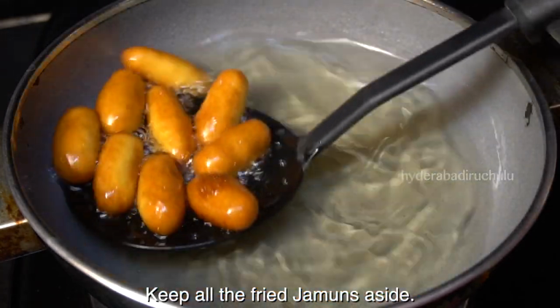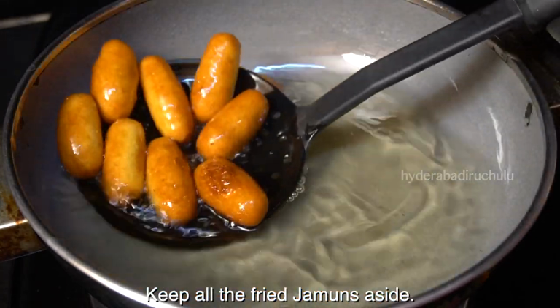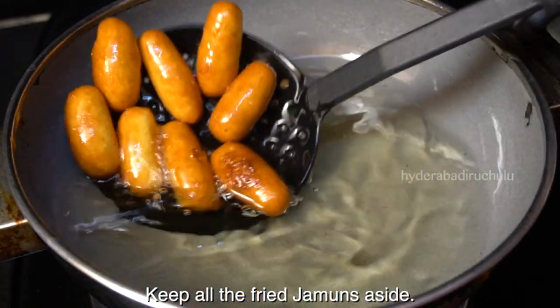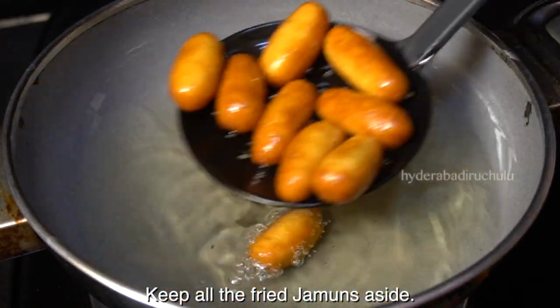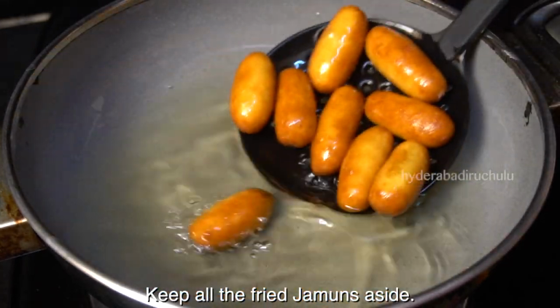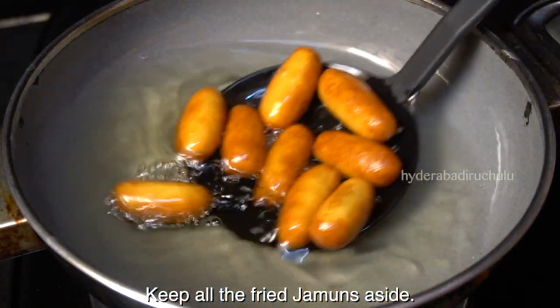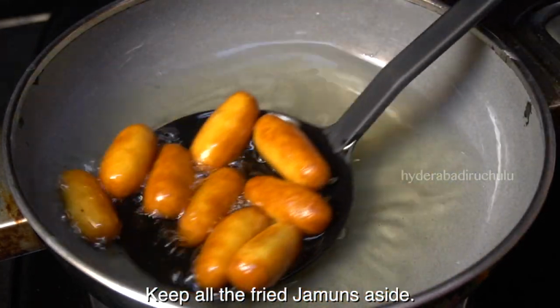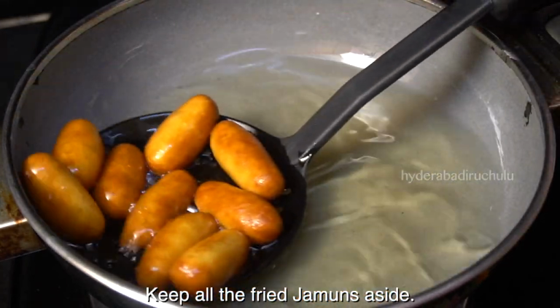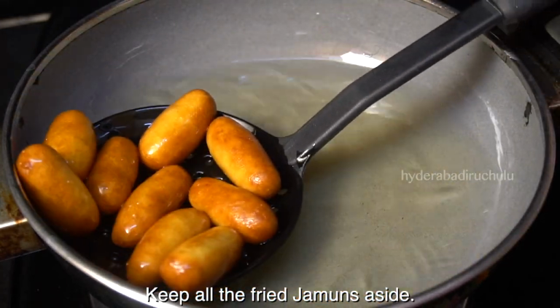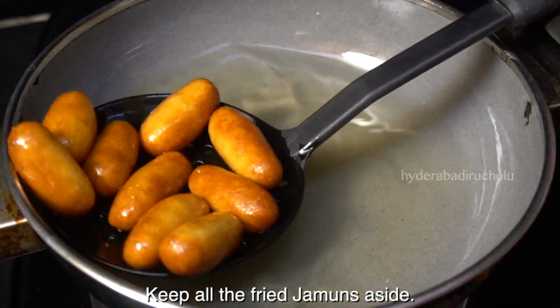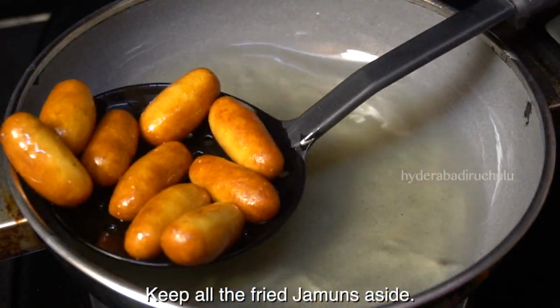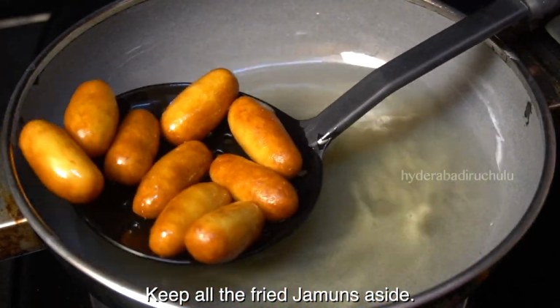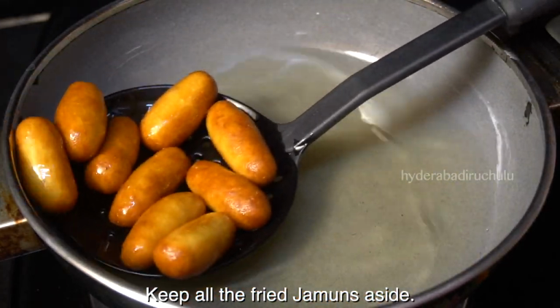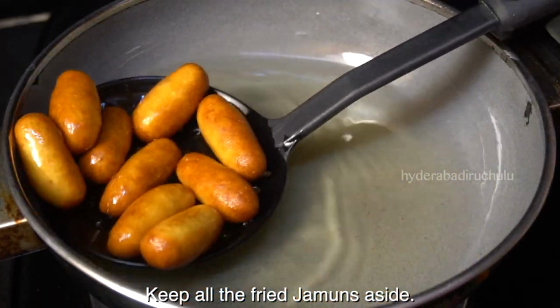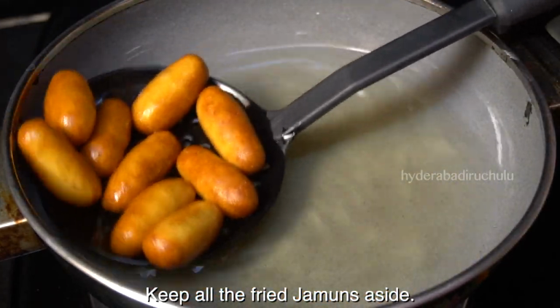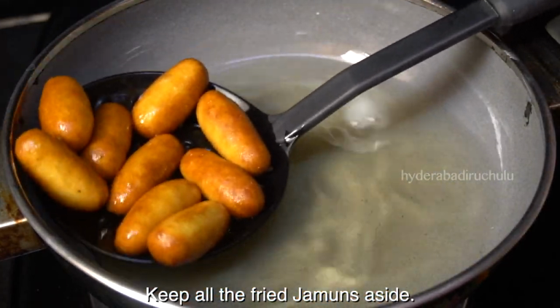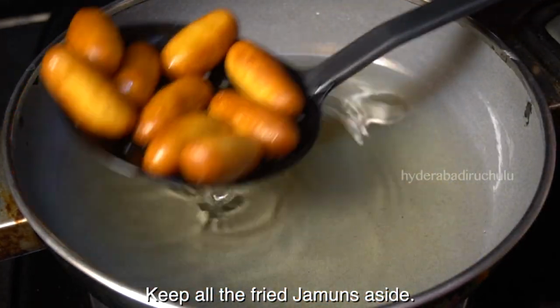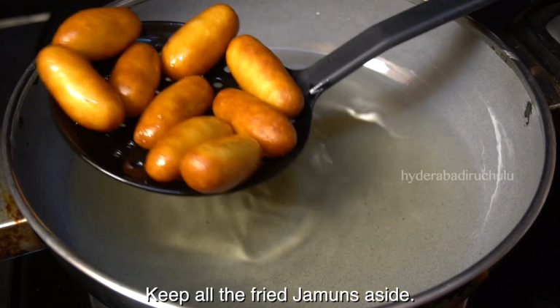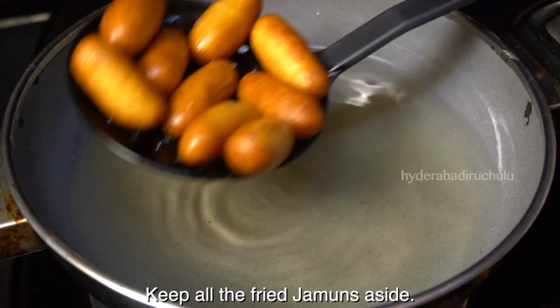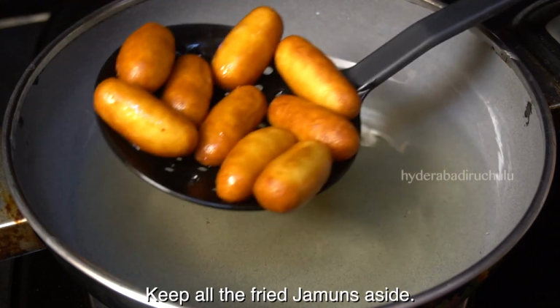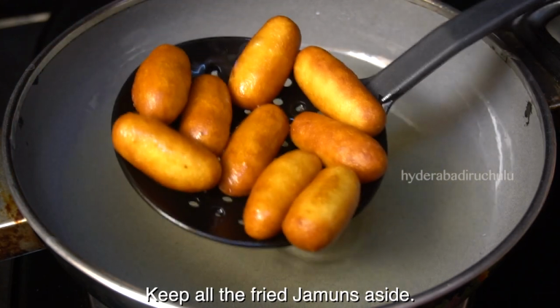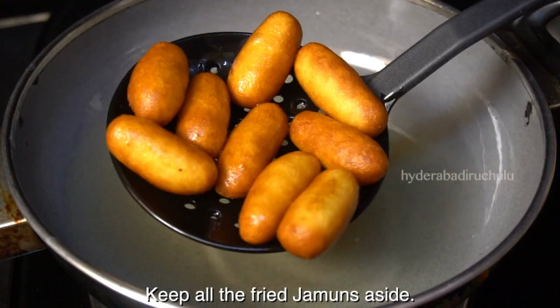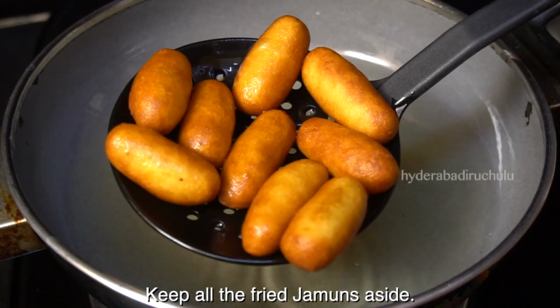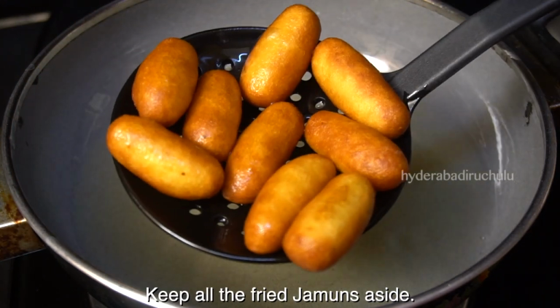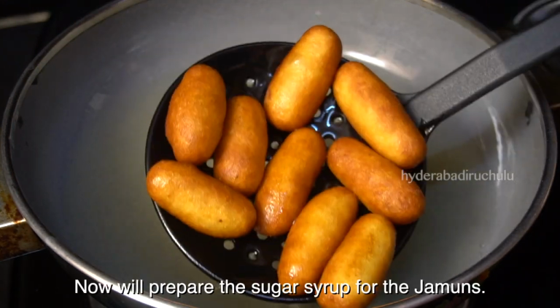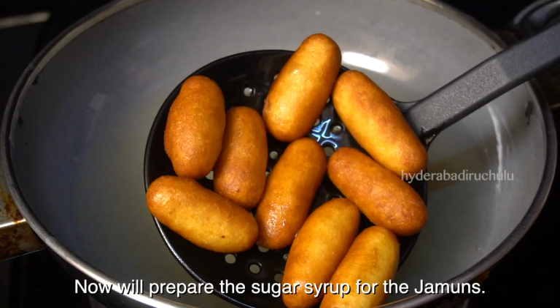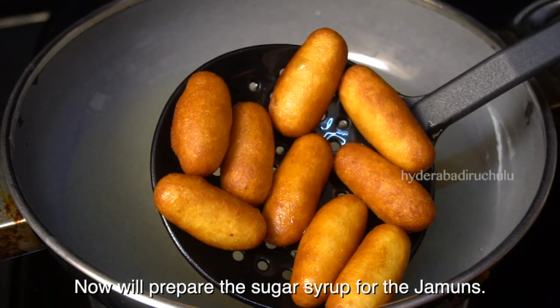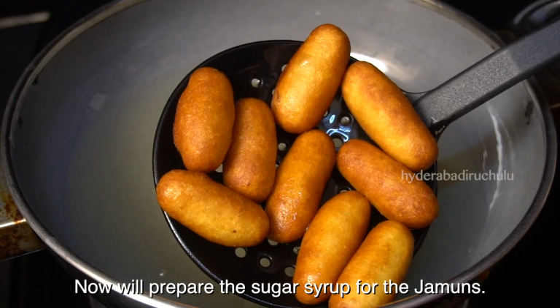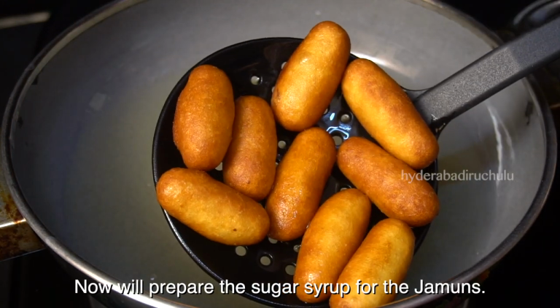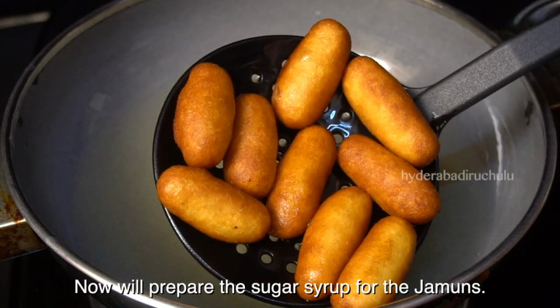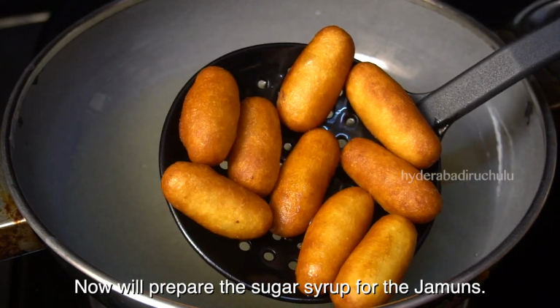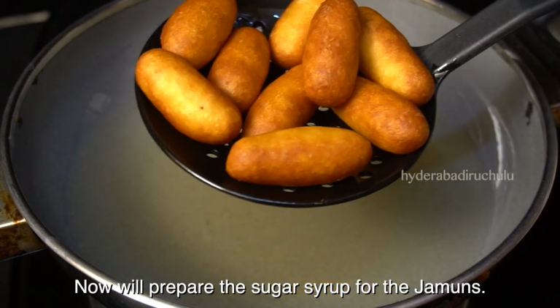Now let's prepare the sugar syrup. Let's prepare the syrup on moderate heat.